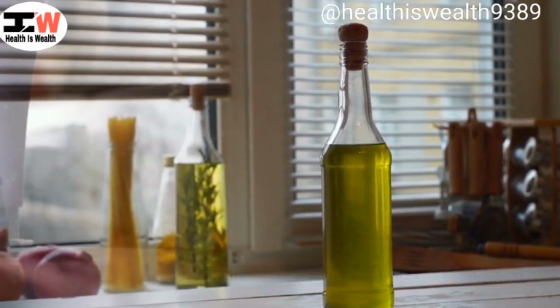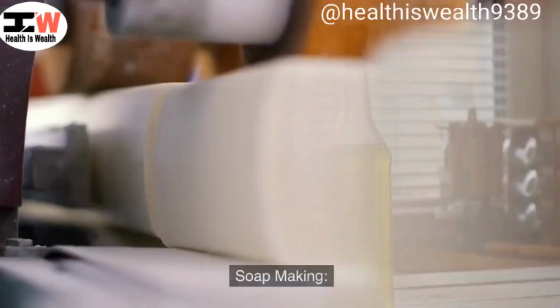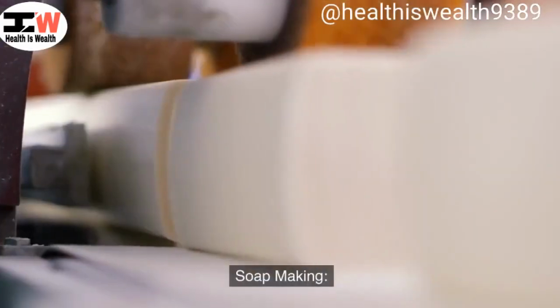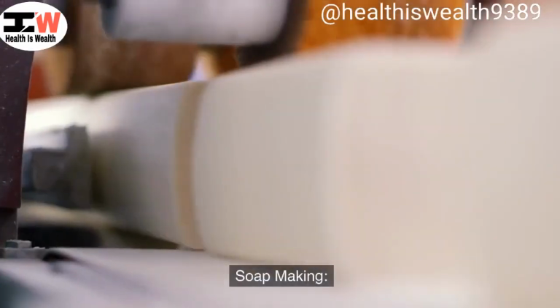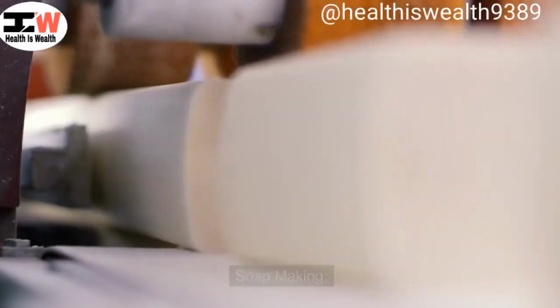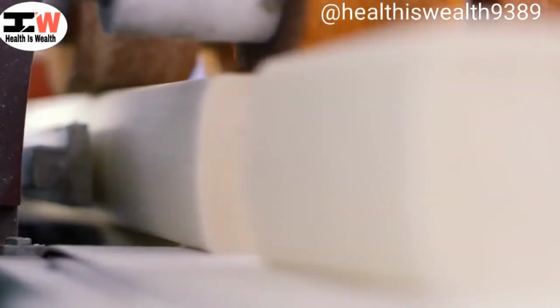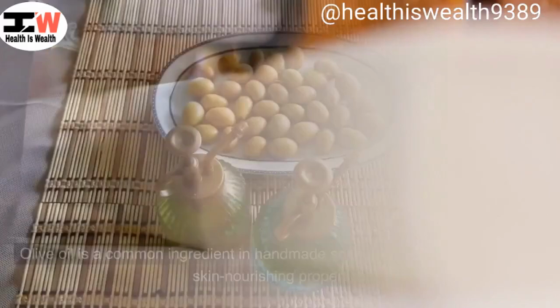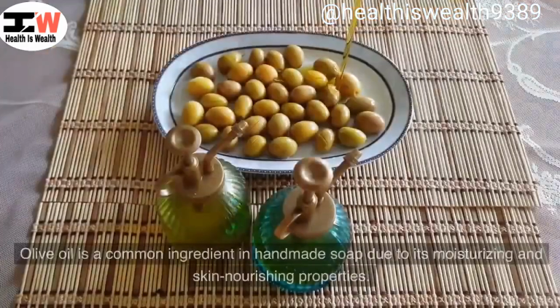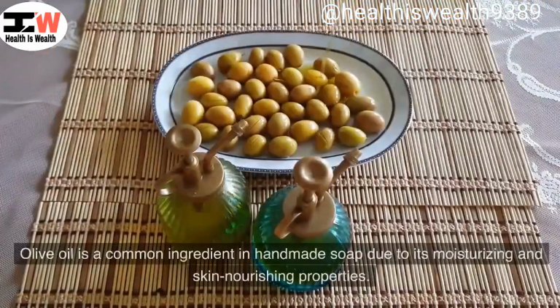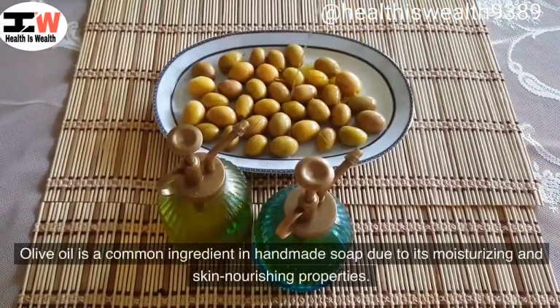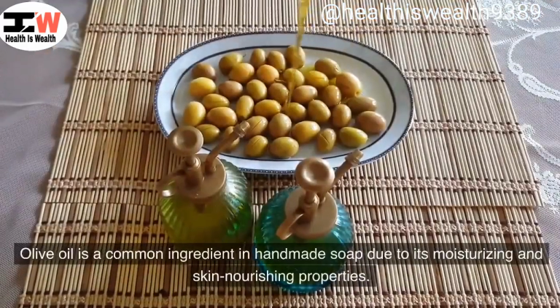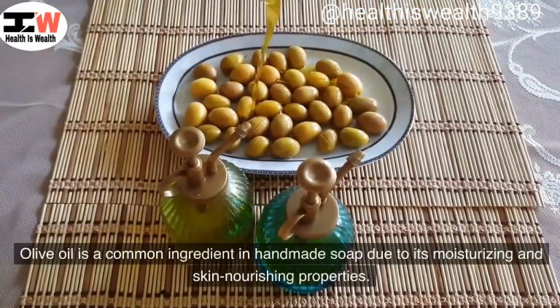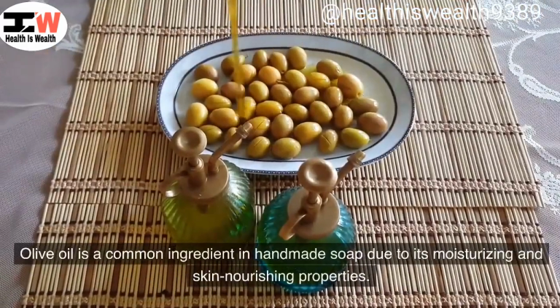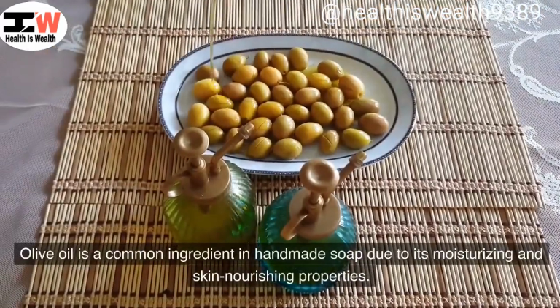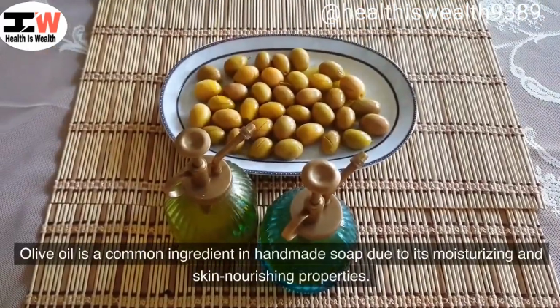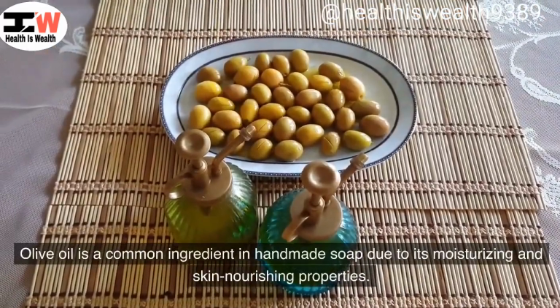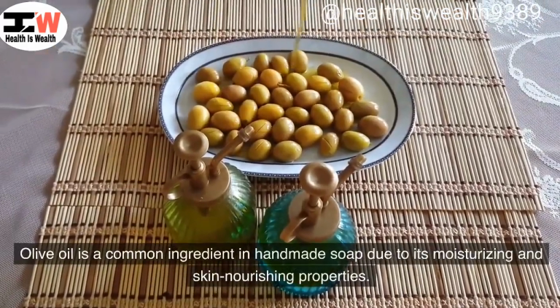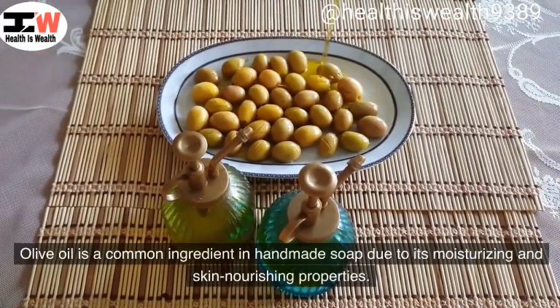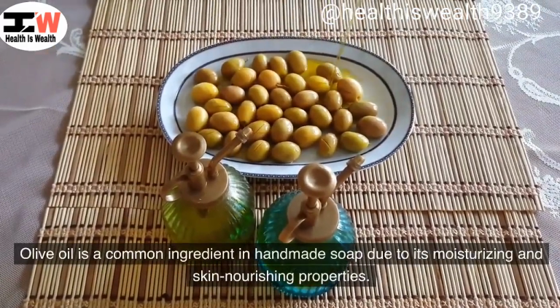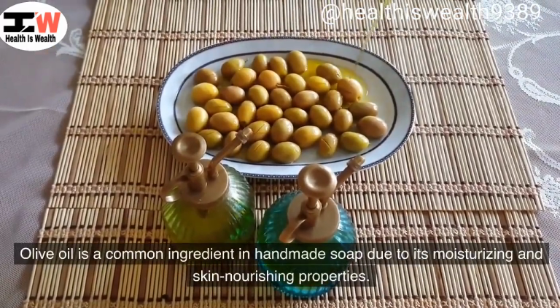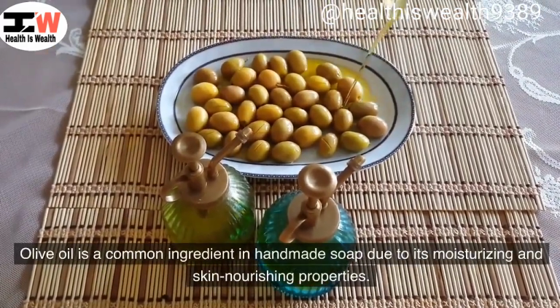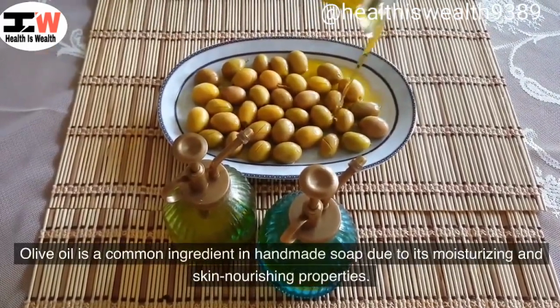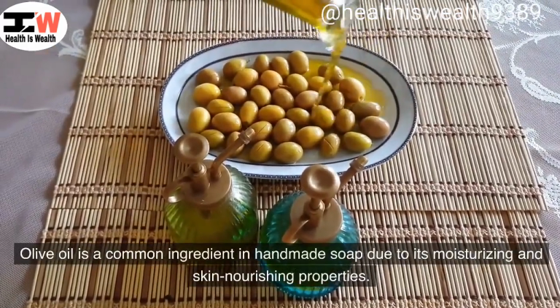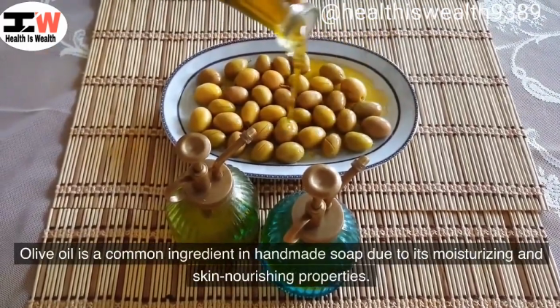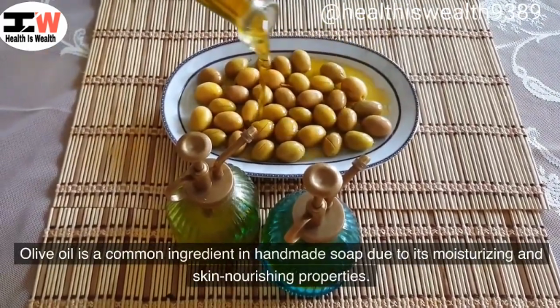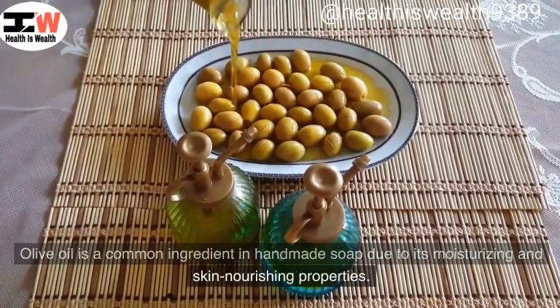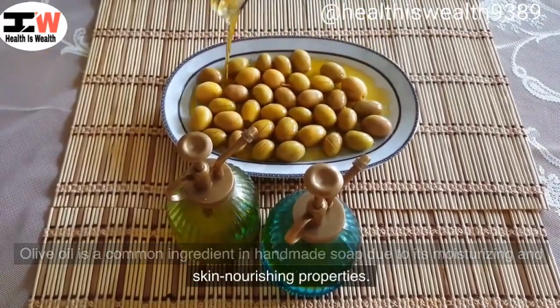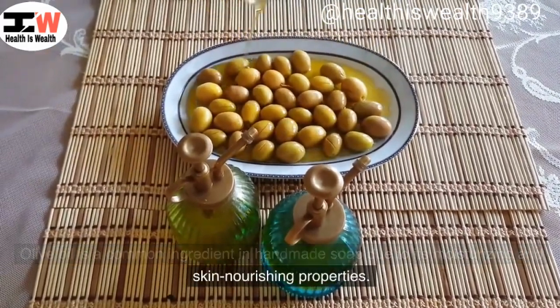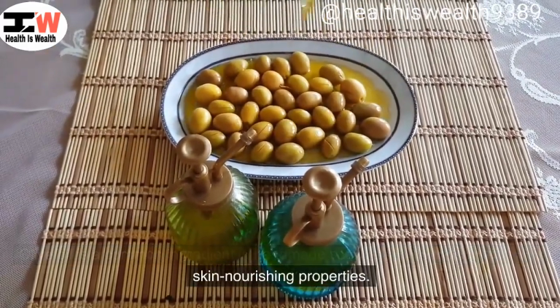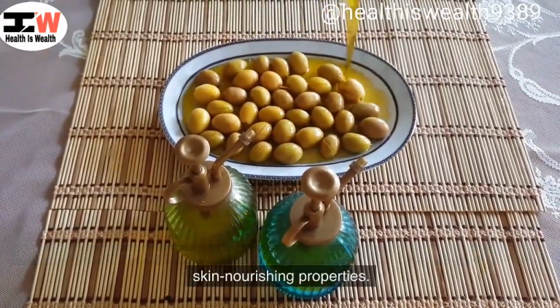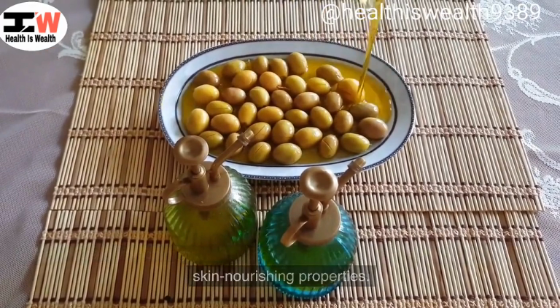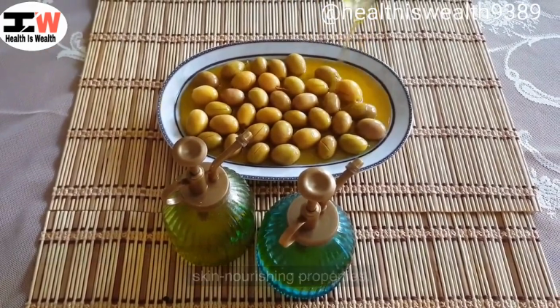Soap making. Olive oil is a common ingredient in handmade soap due to its moisturizing and skin nourishing properties.